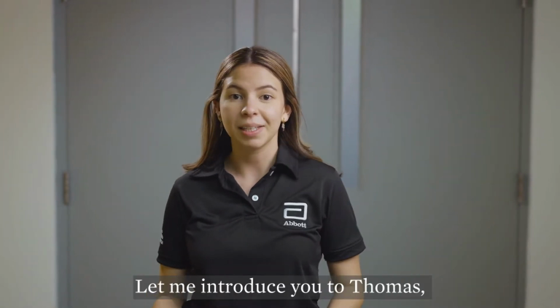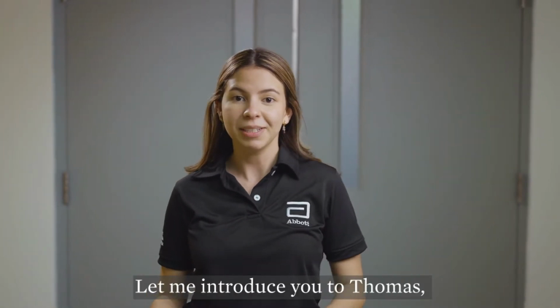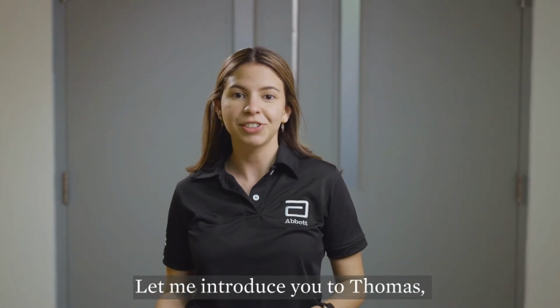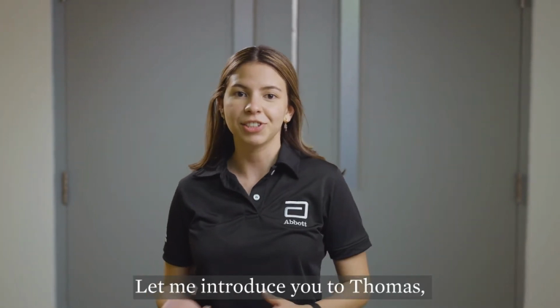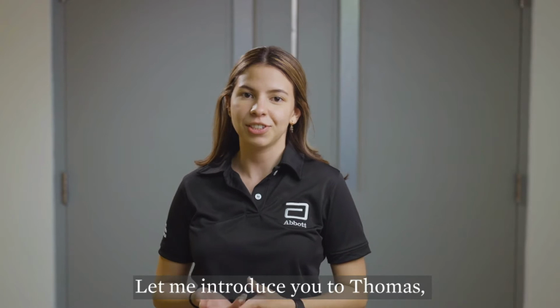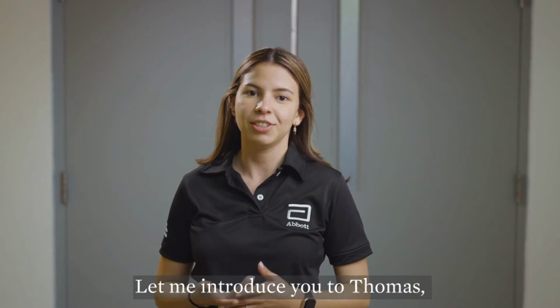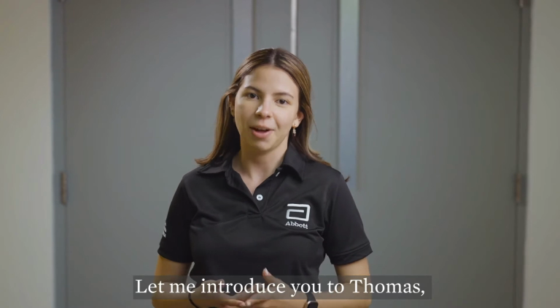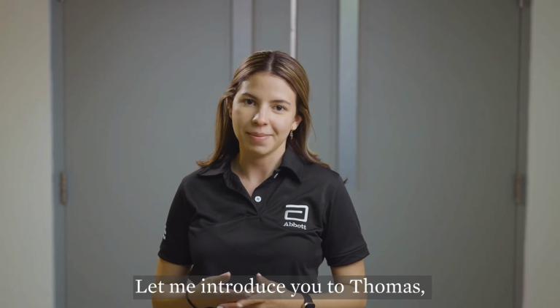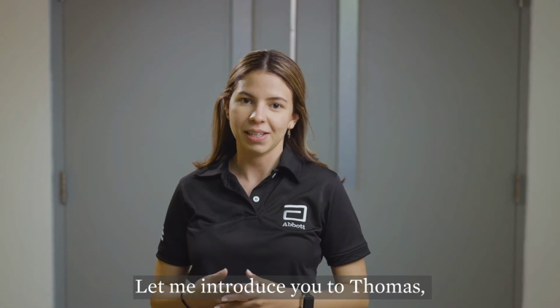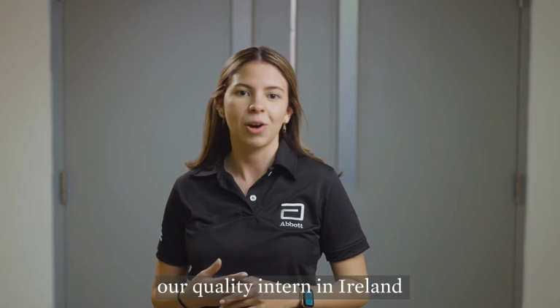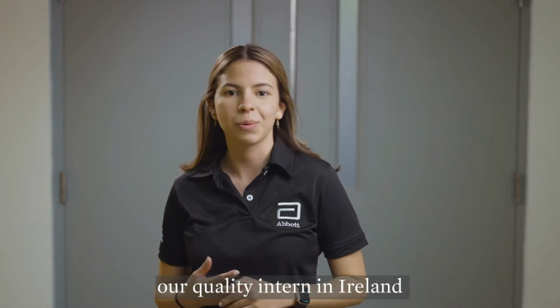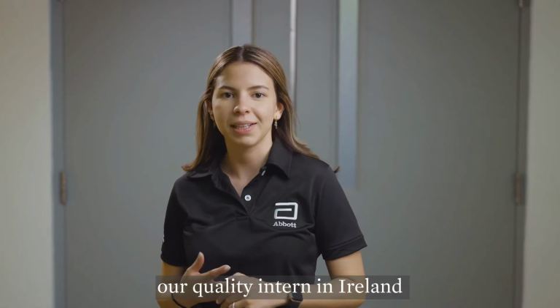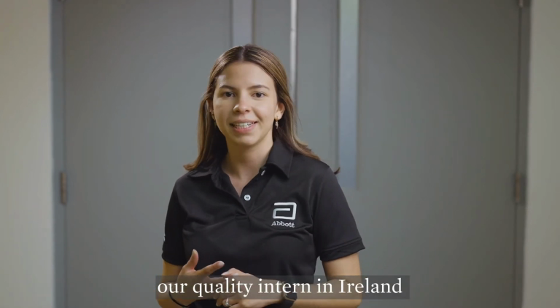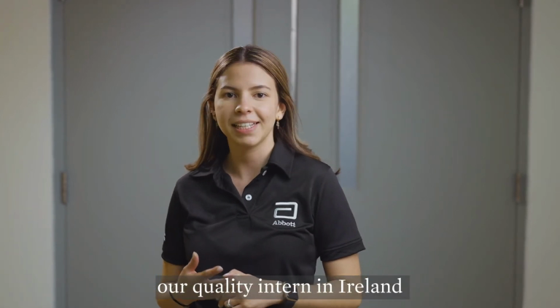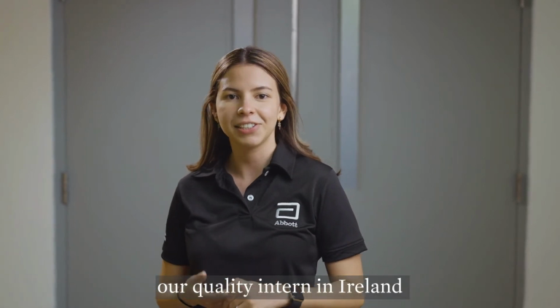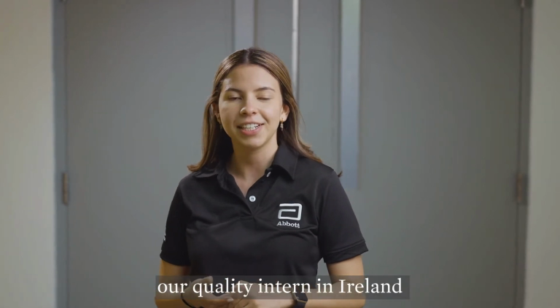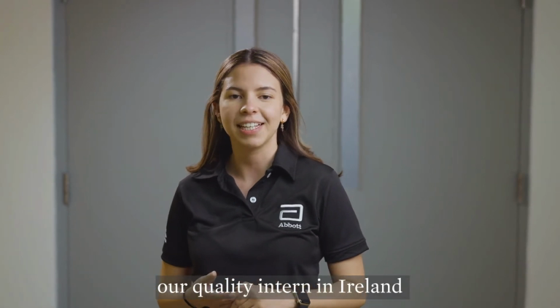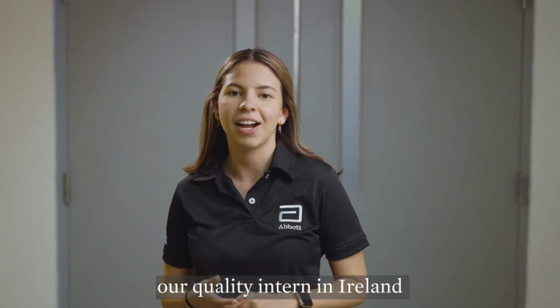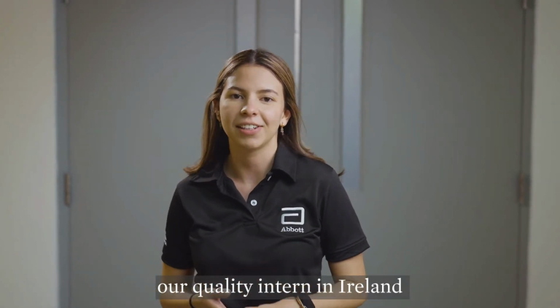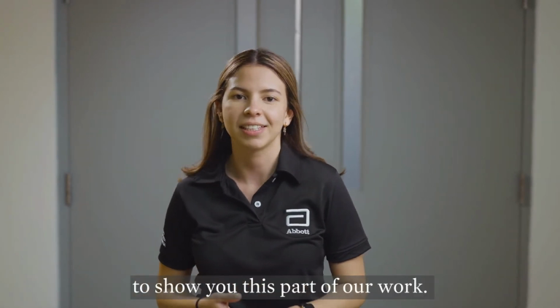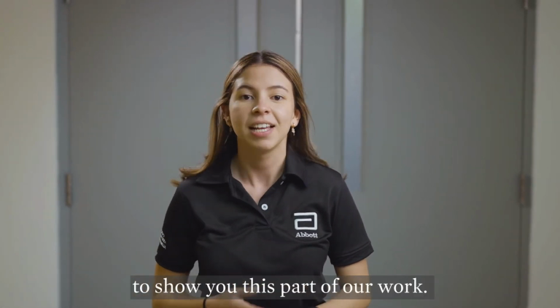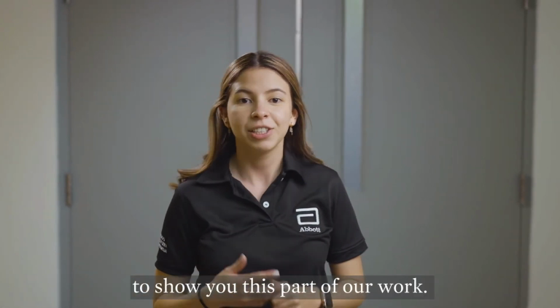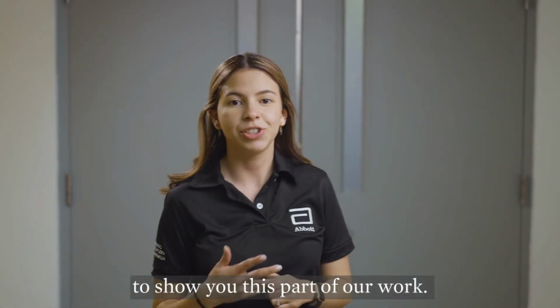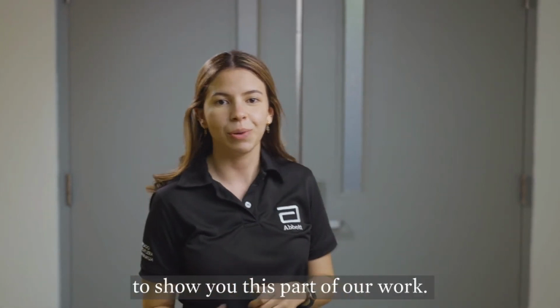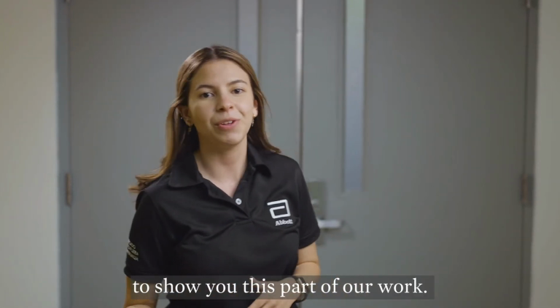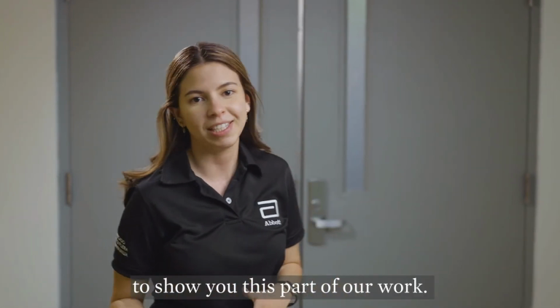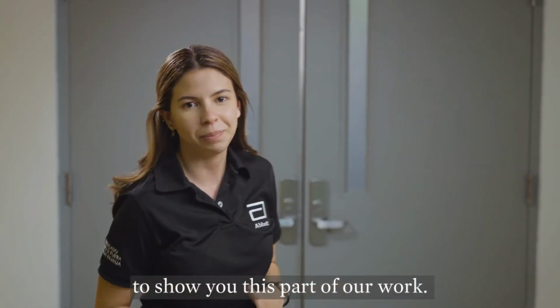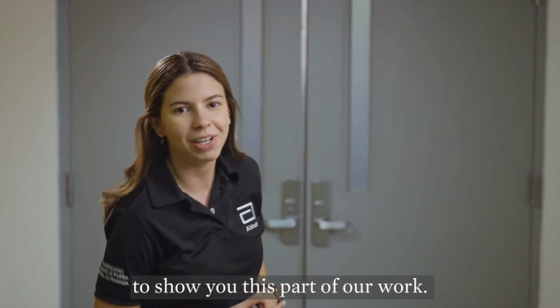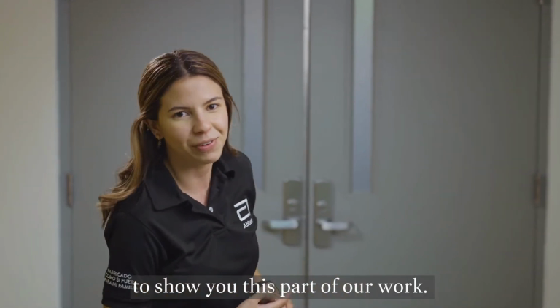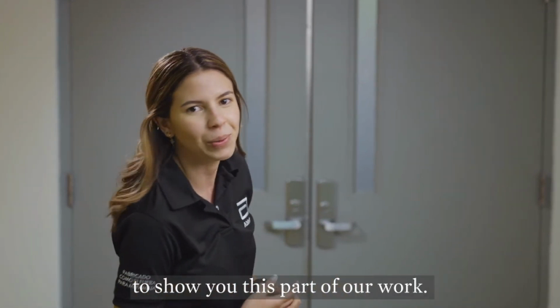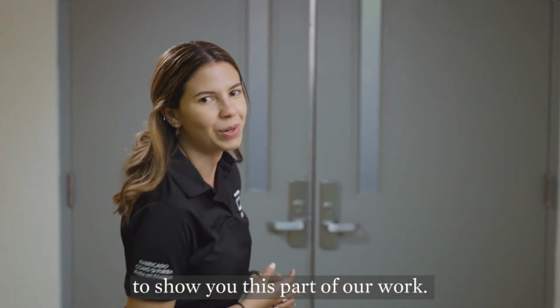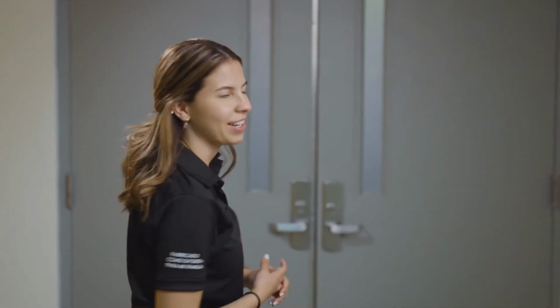Let me introduce you to Thomas, our quality intern in Ireland, to show you this part of our work.